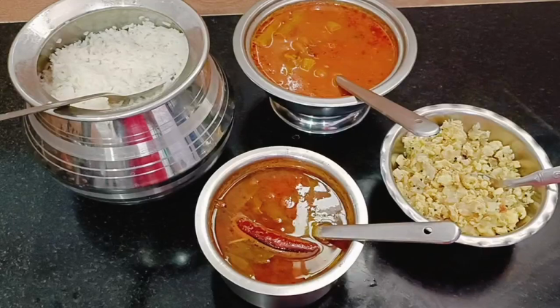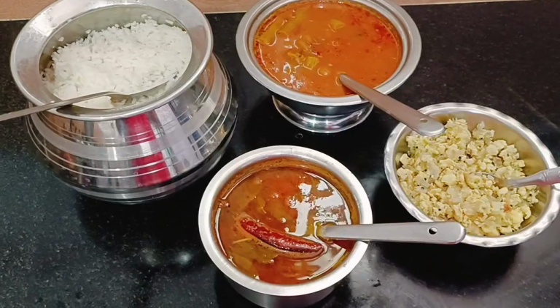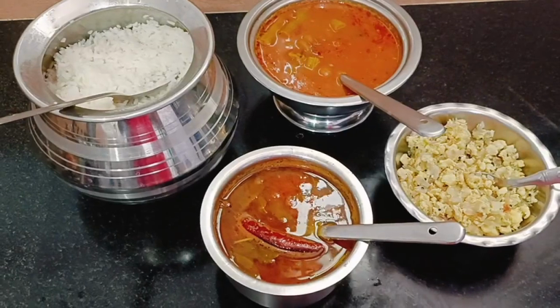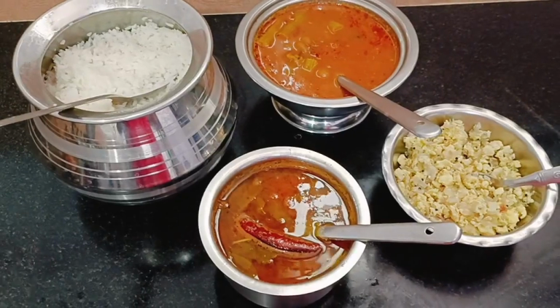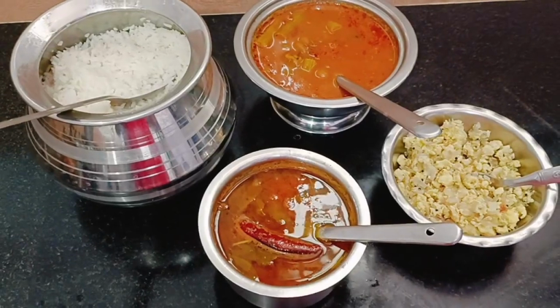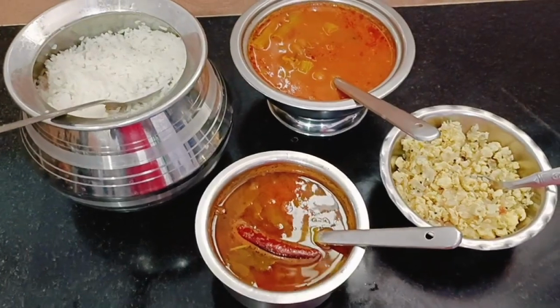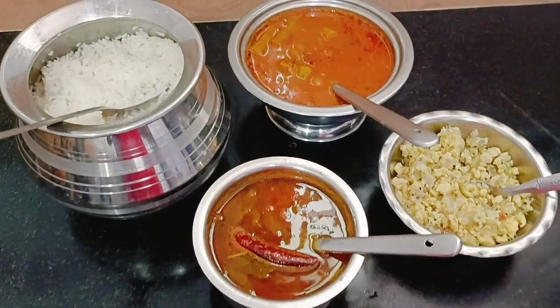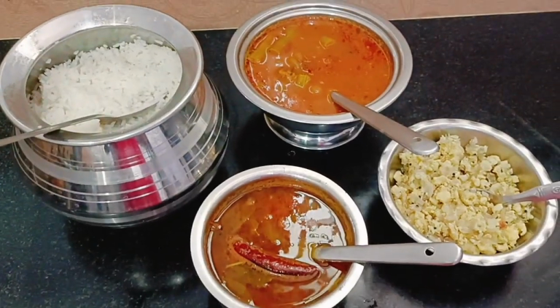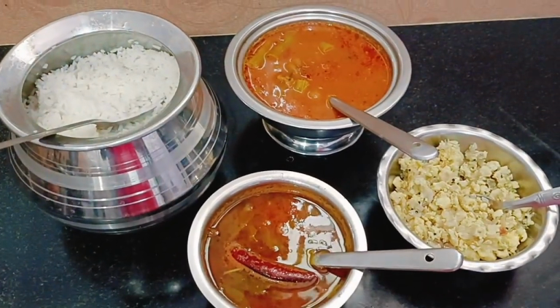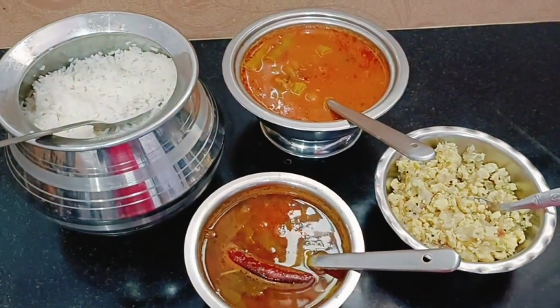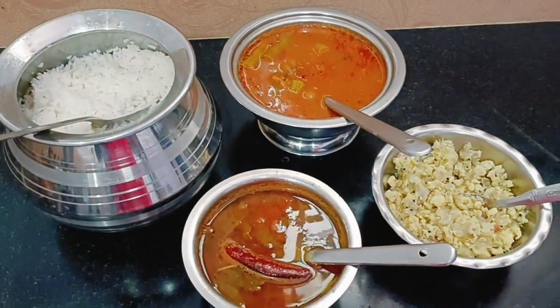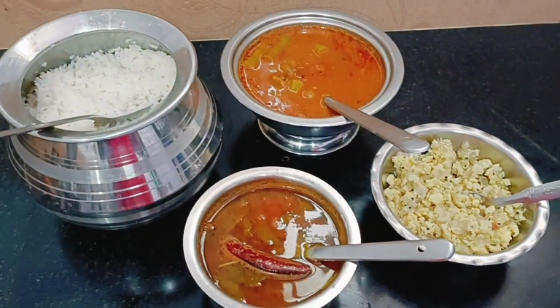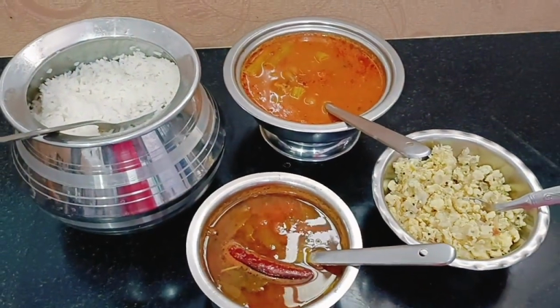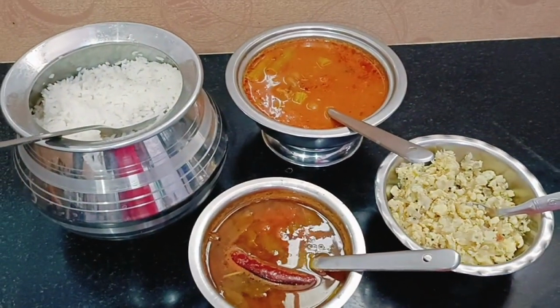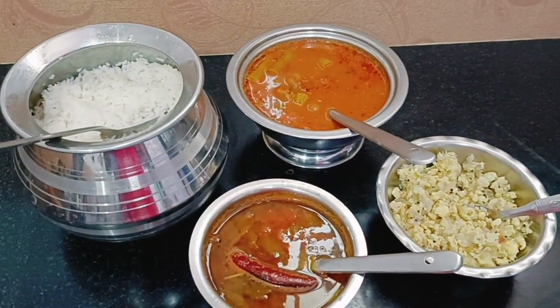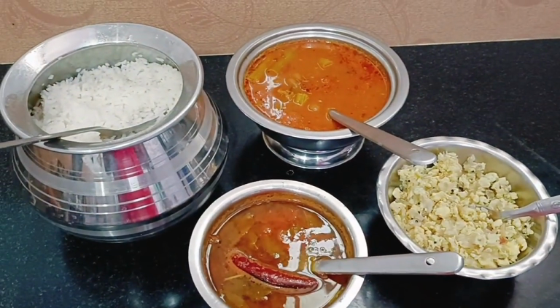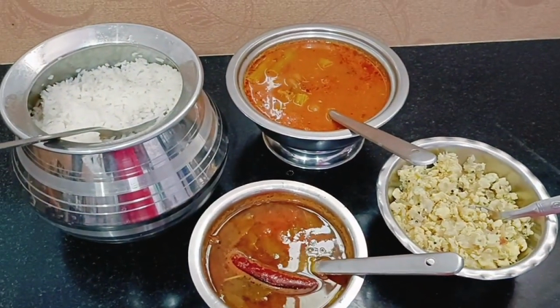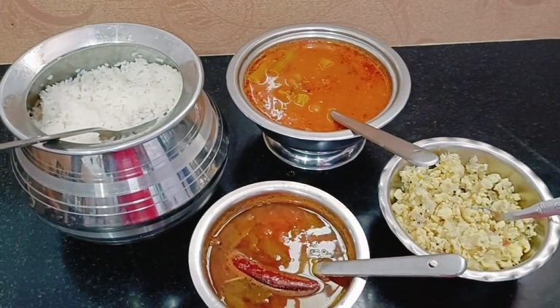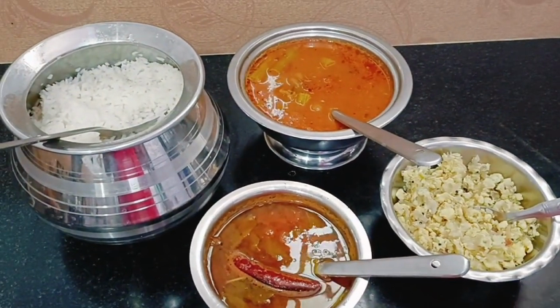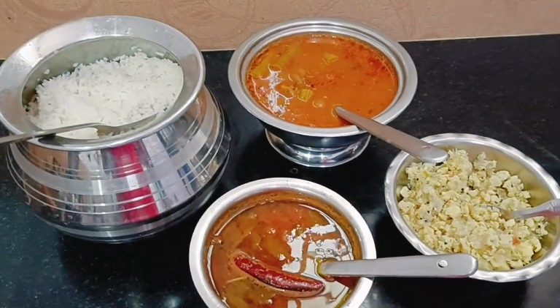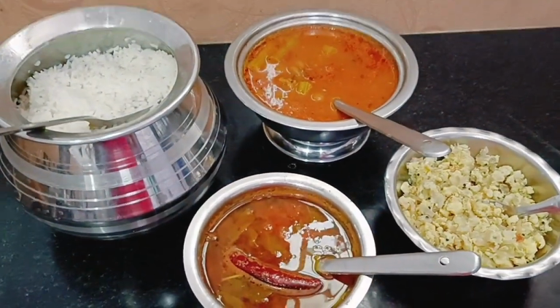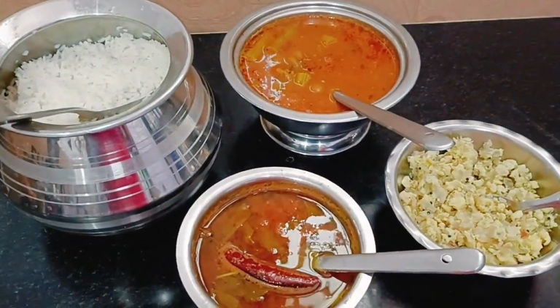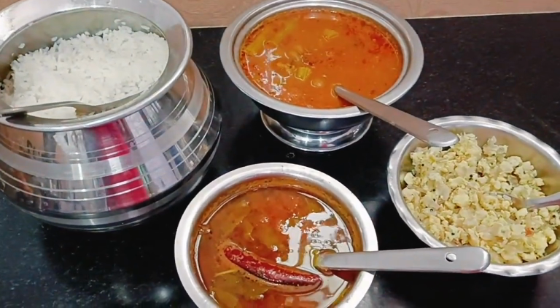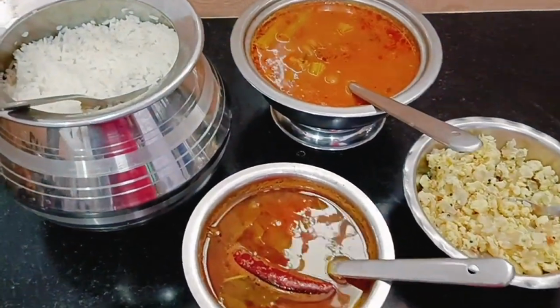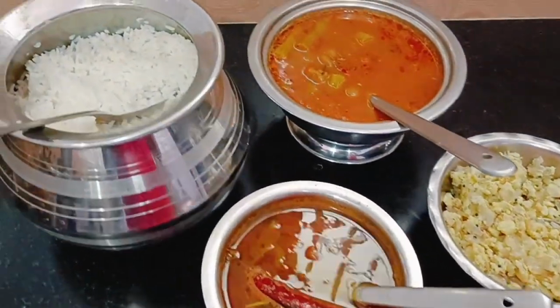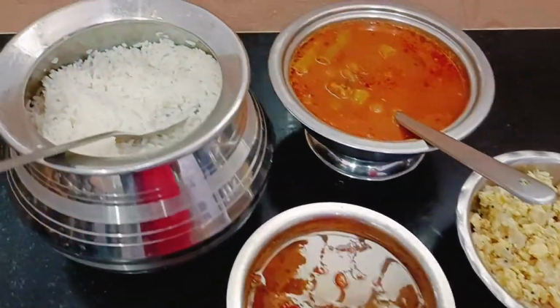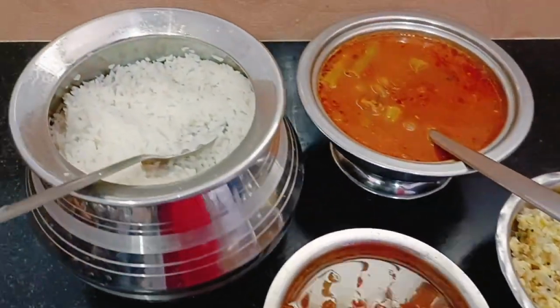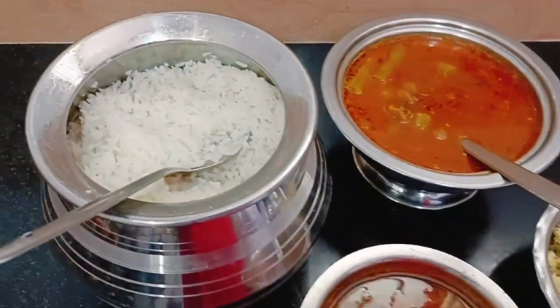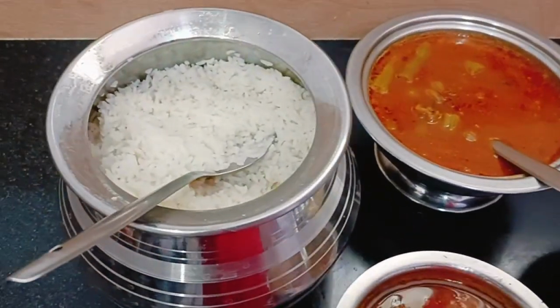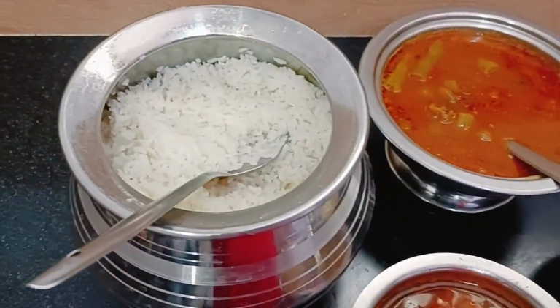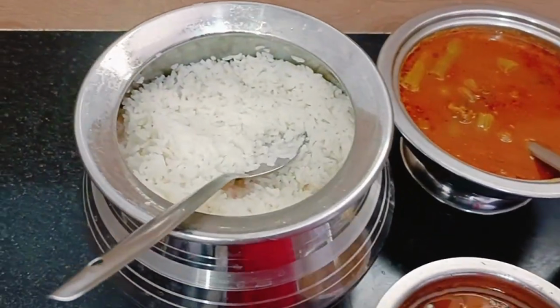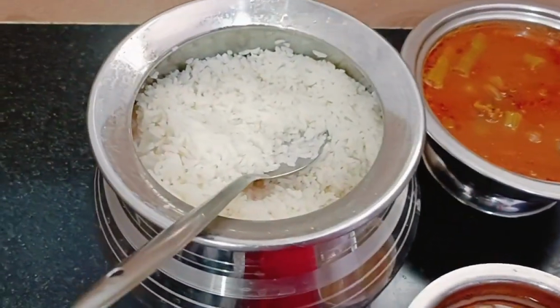Welcome to Sudha Saran Recipe. Today we'll show you the lunch.